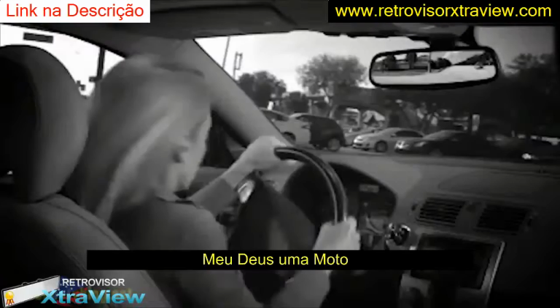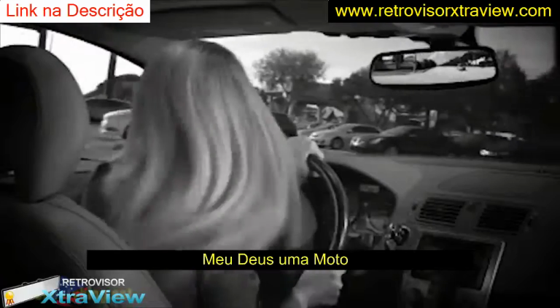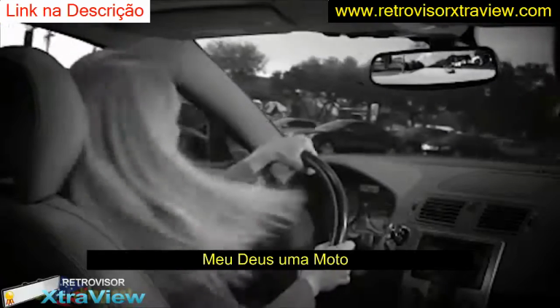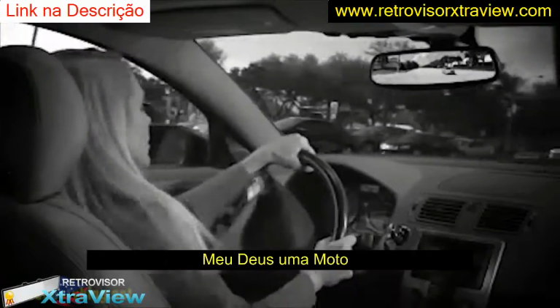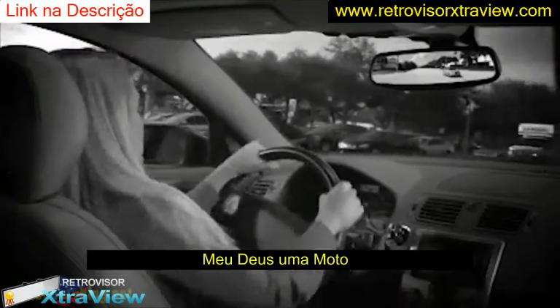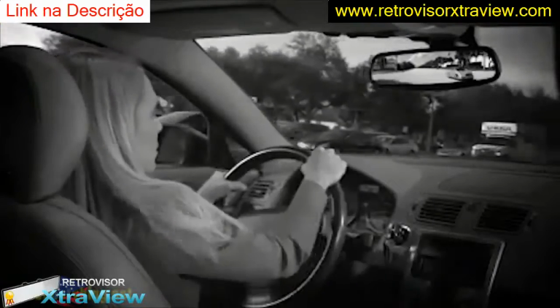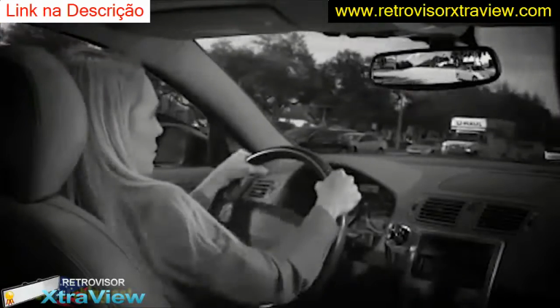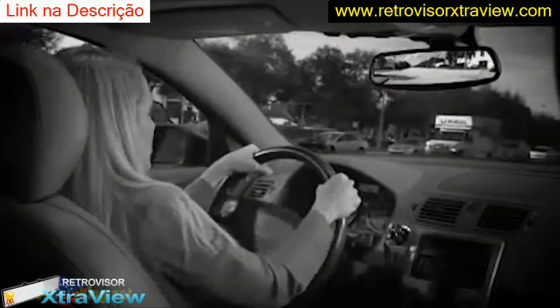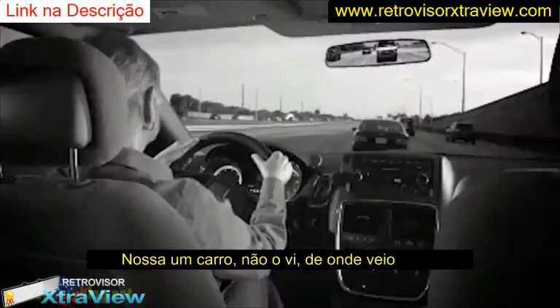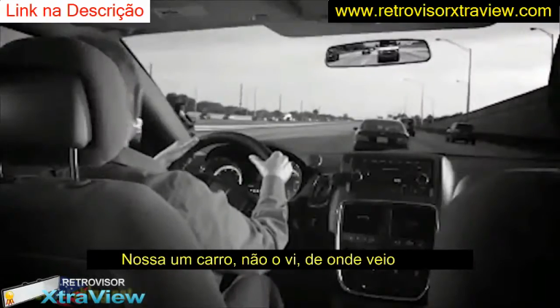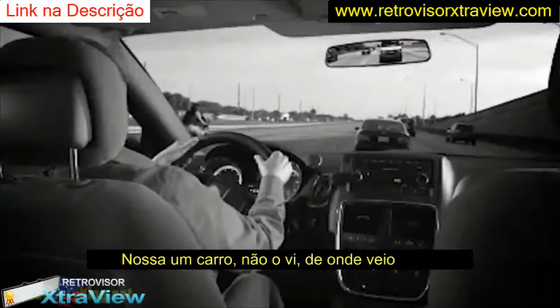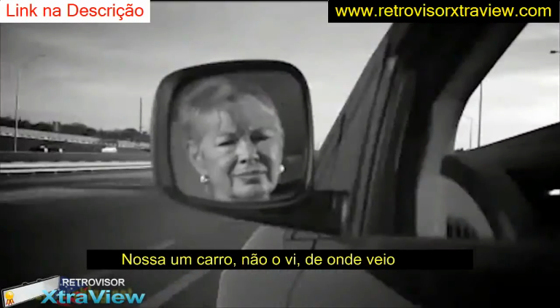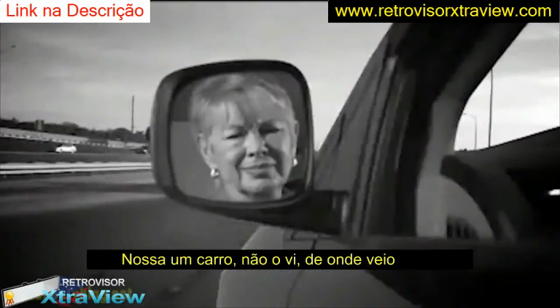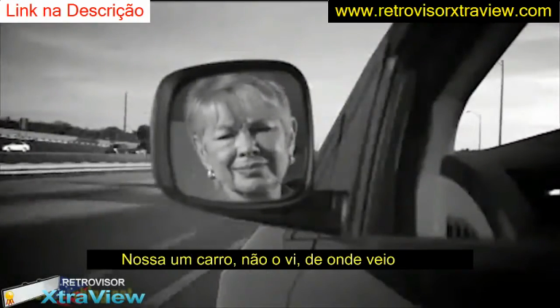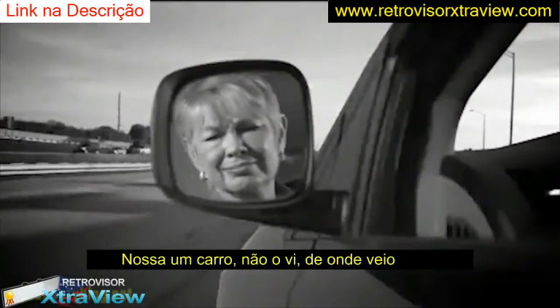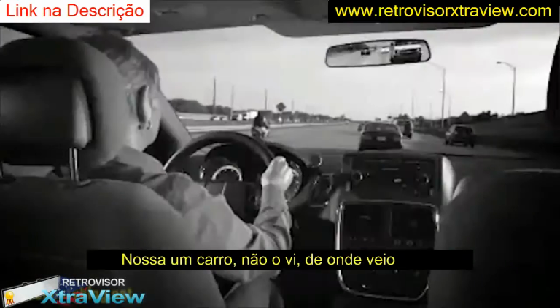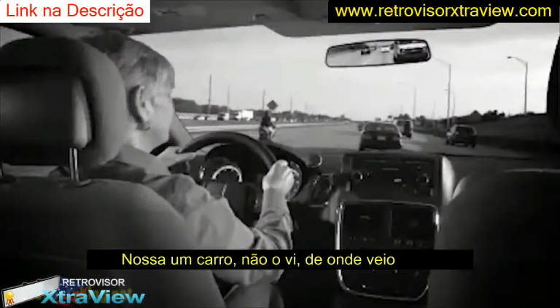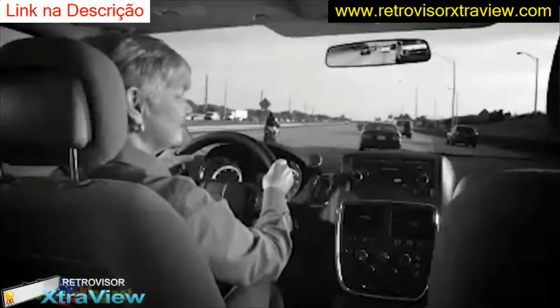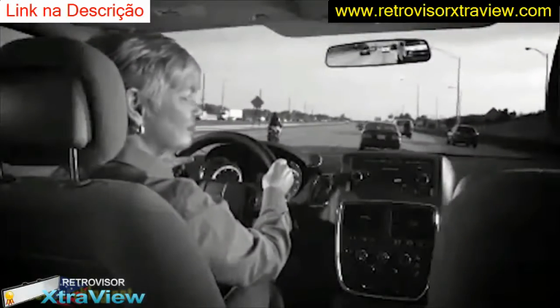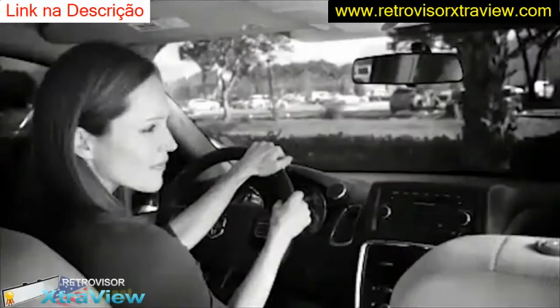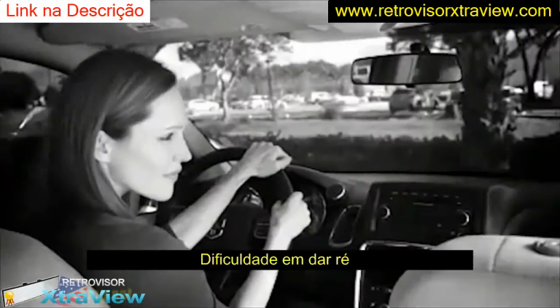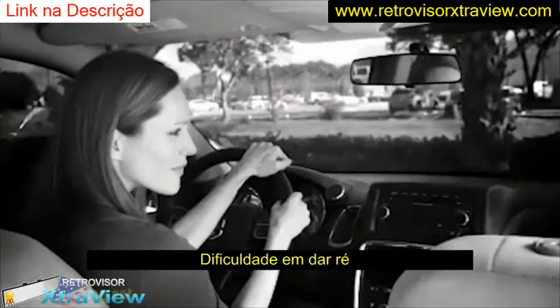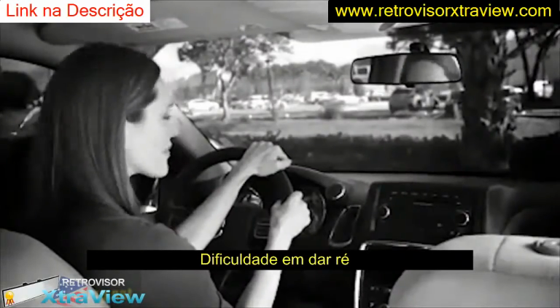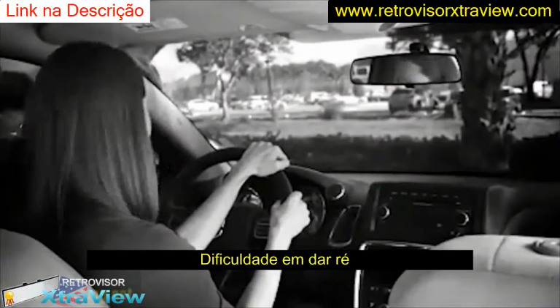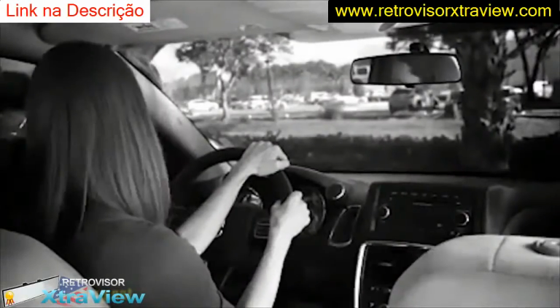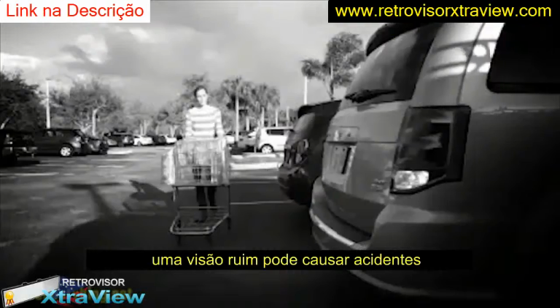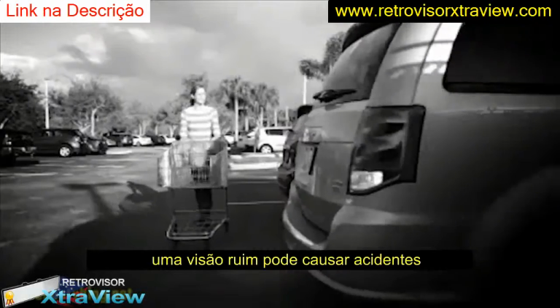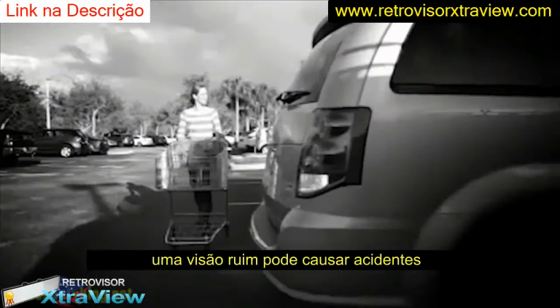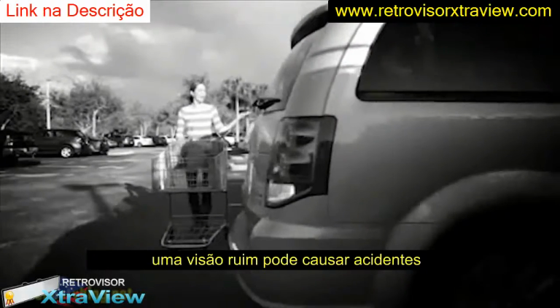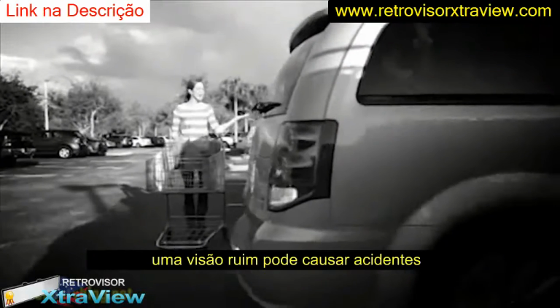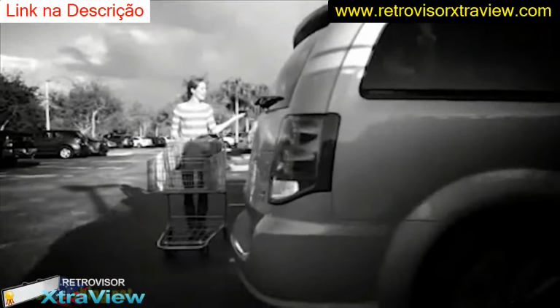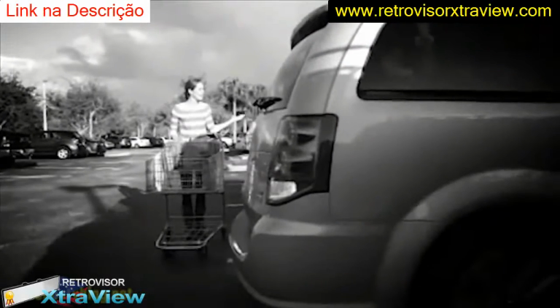Oh, look out! No! Where did he come from? You check and check and you still can't see everything.